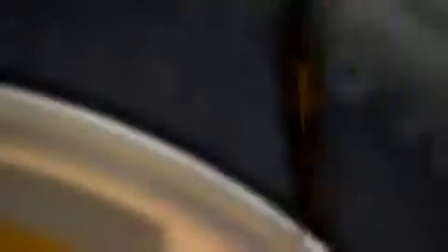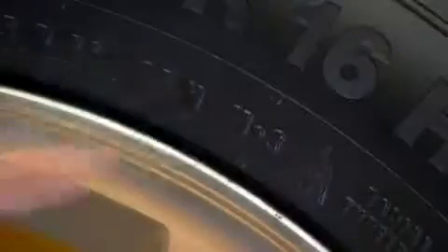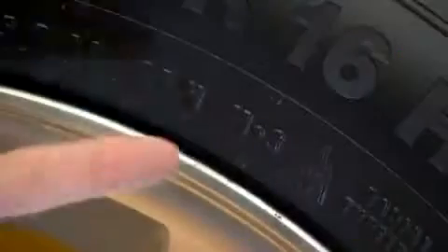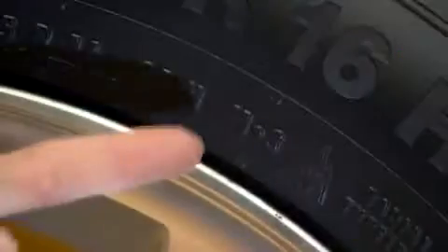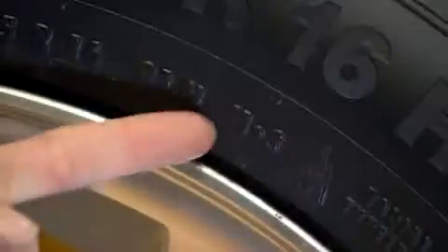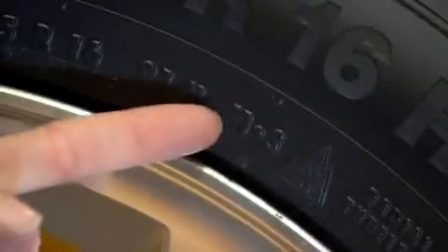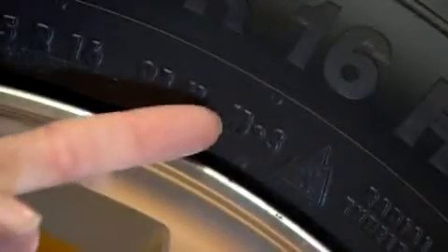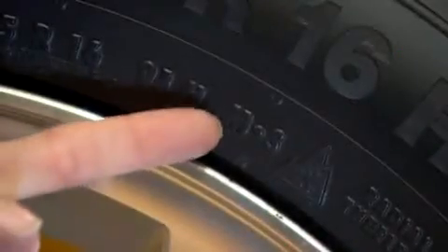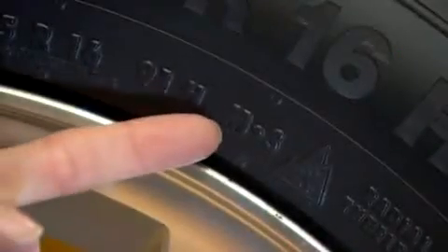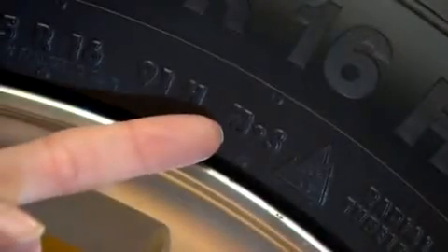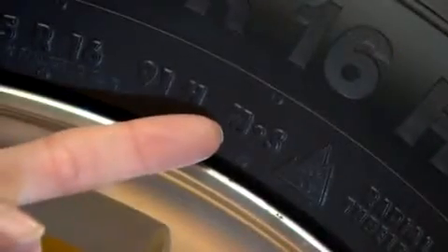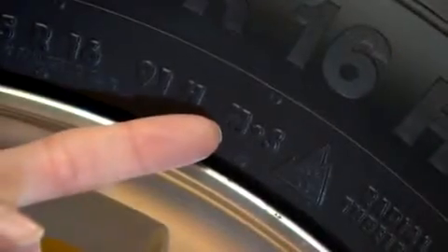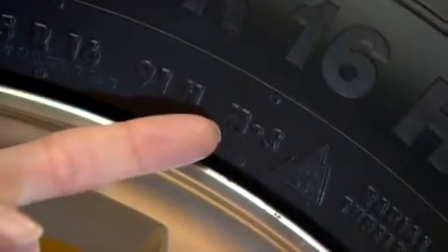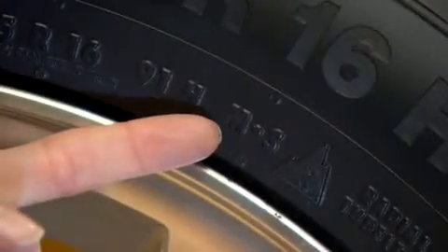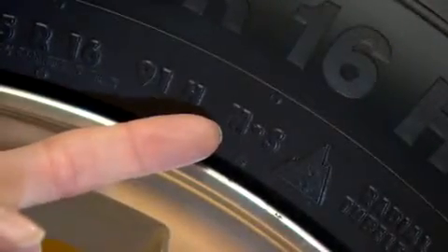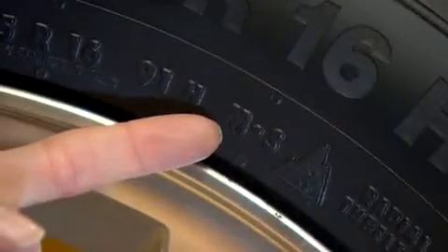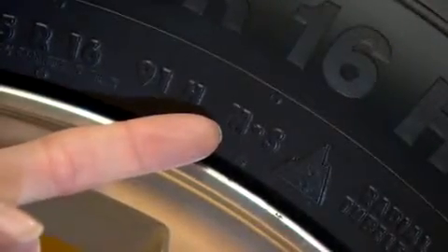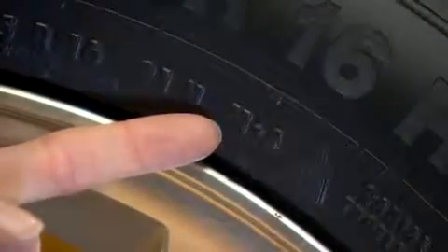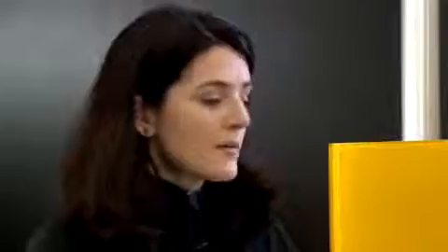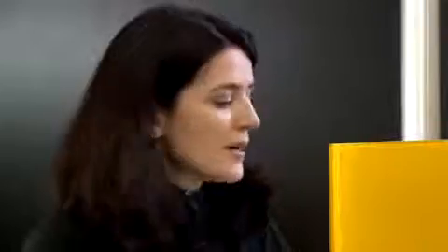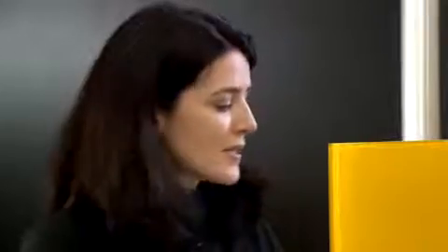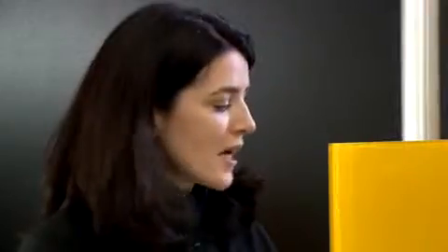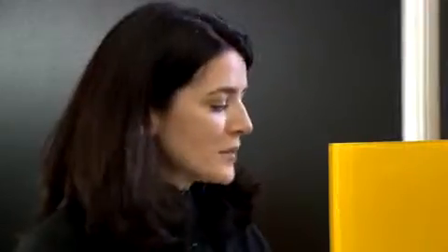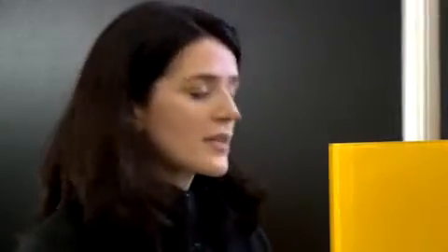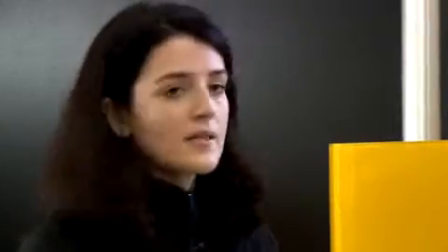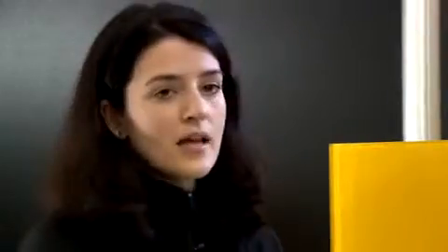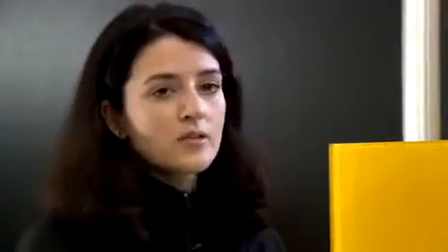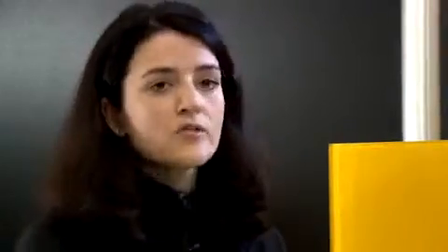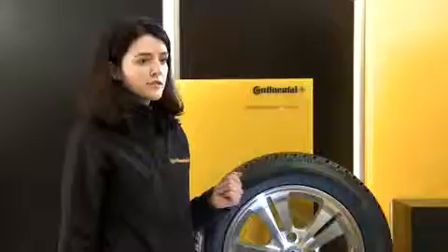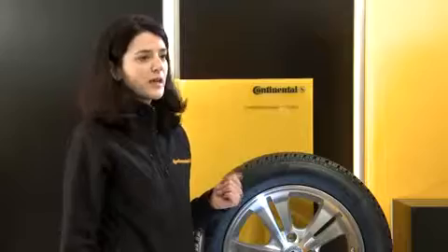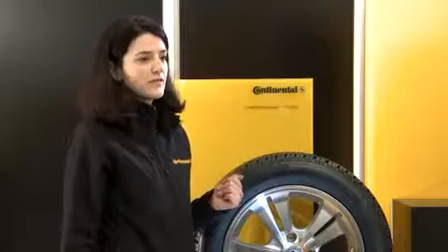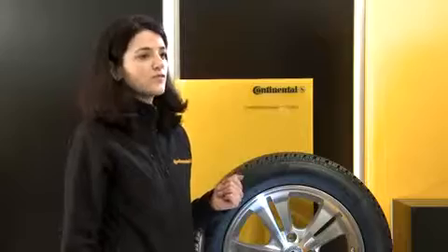M and S stand for mud and snow. Legislators prescribe this mark for winter tyres.